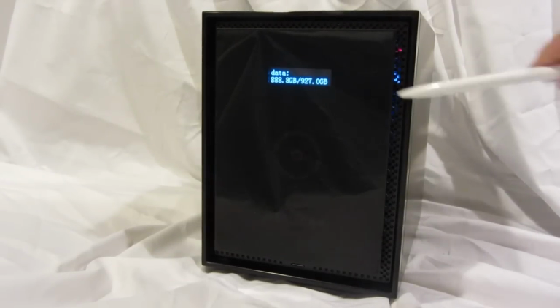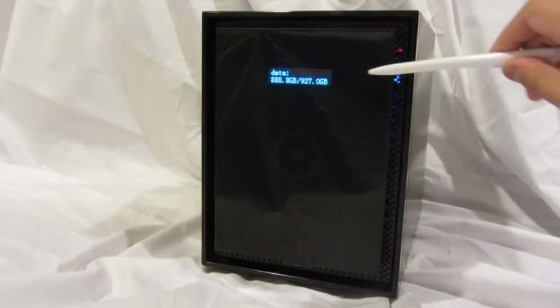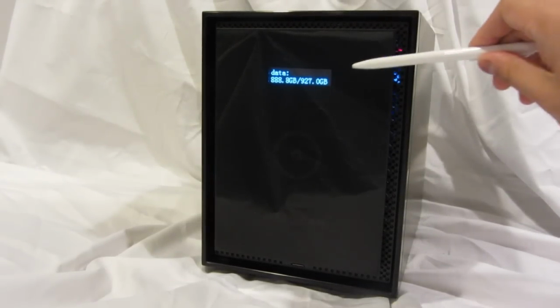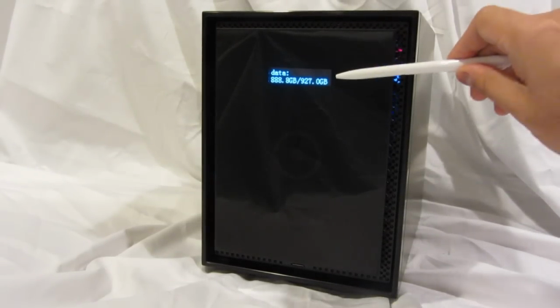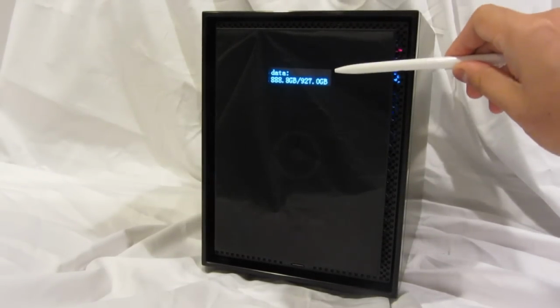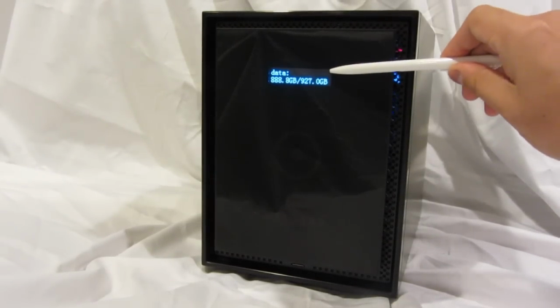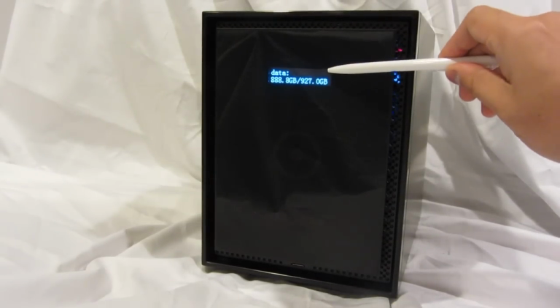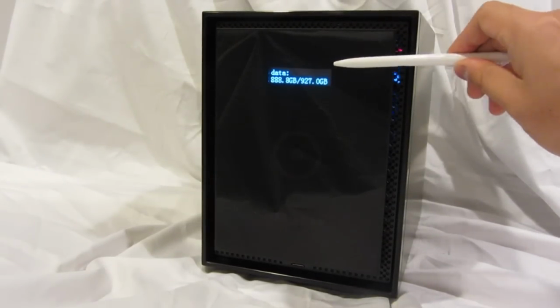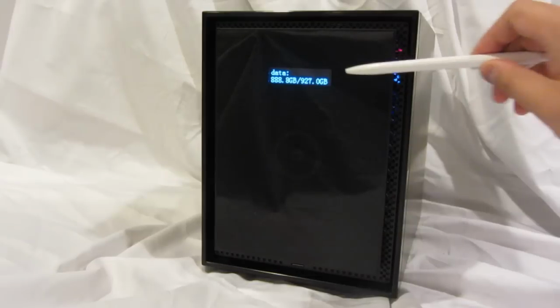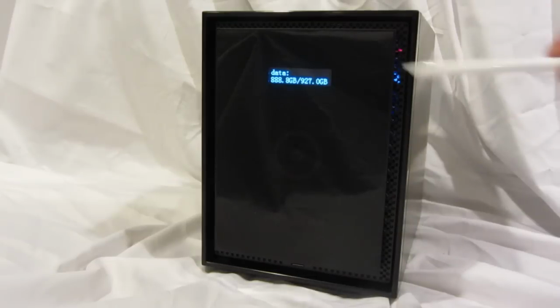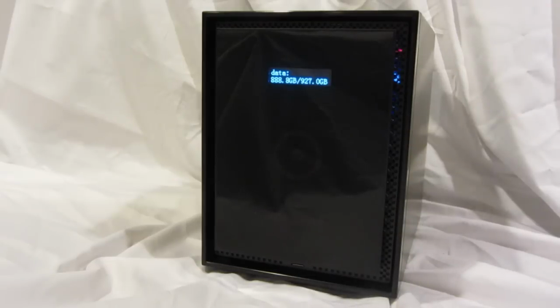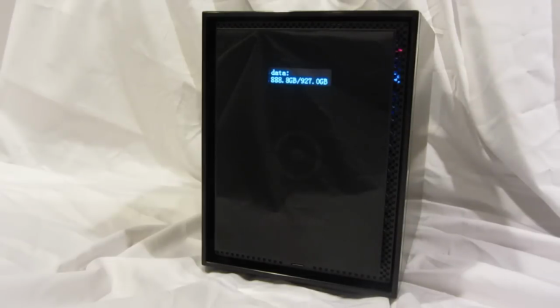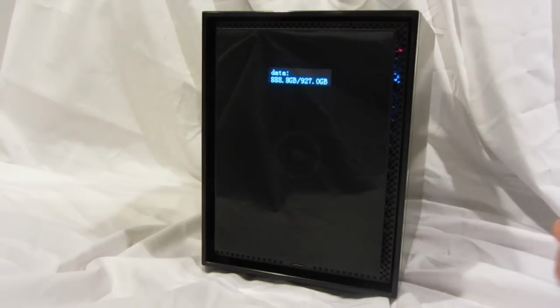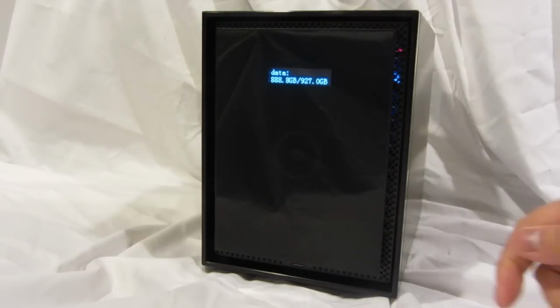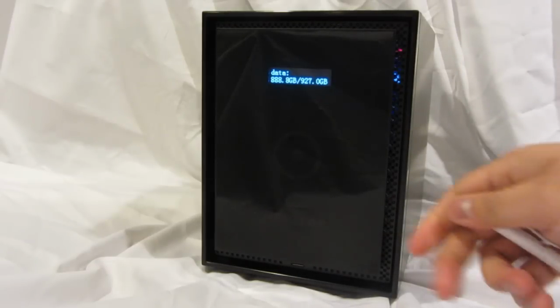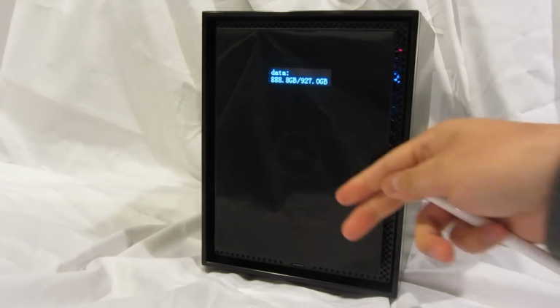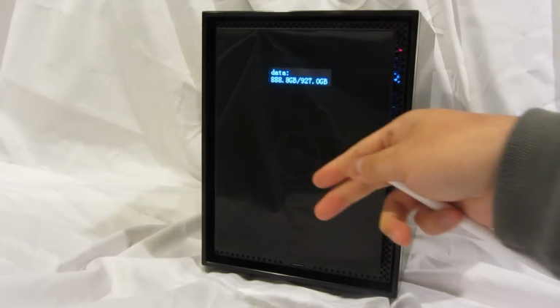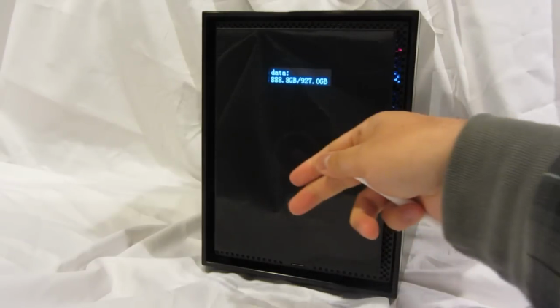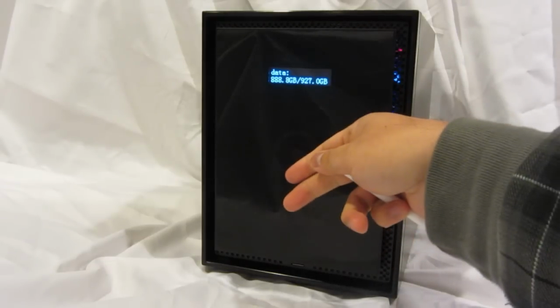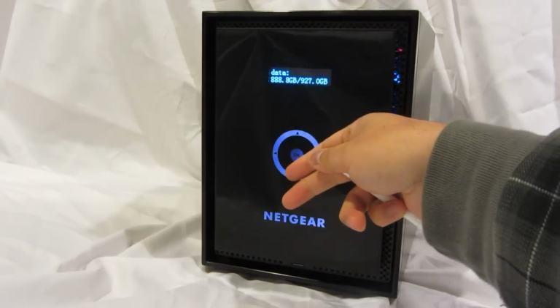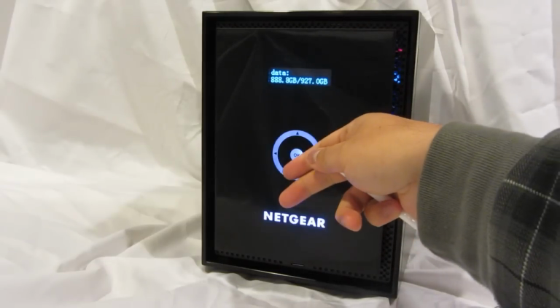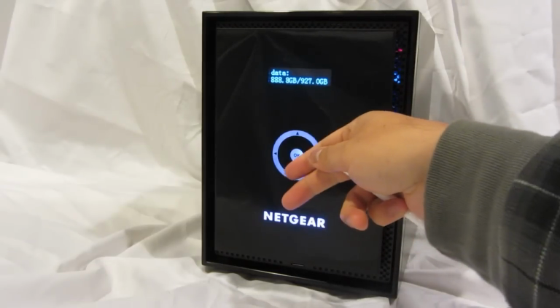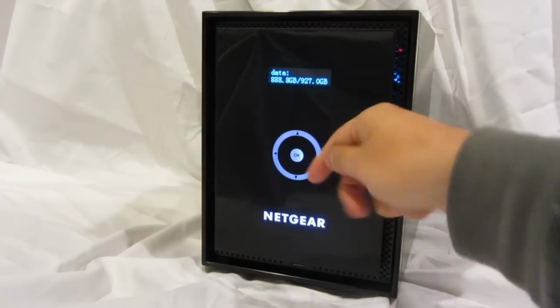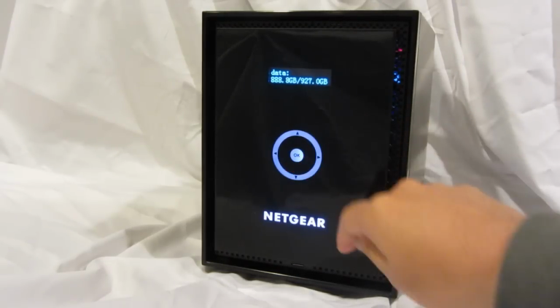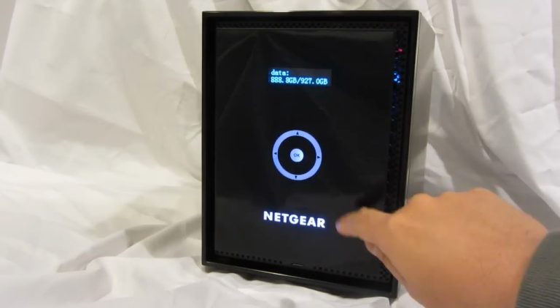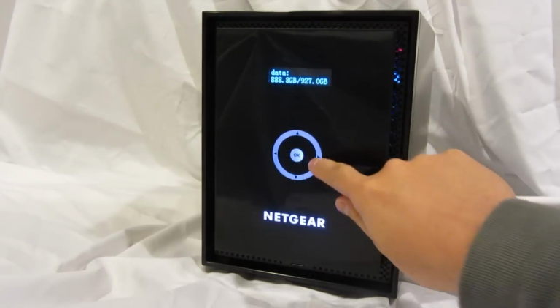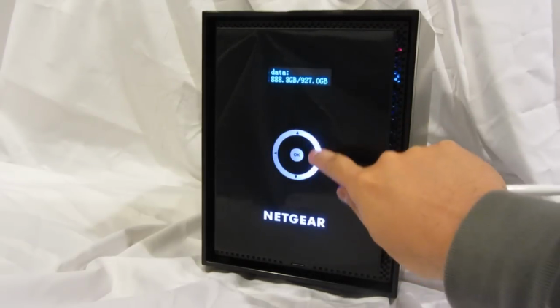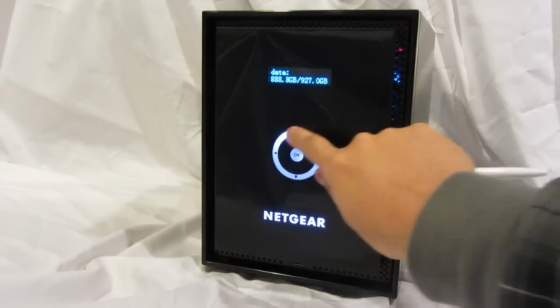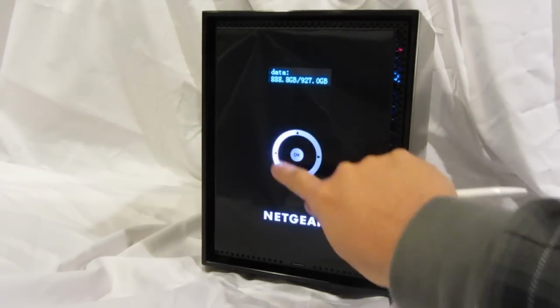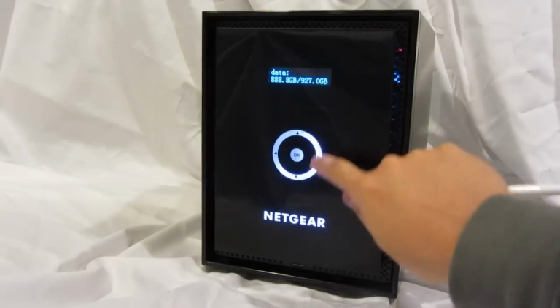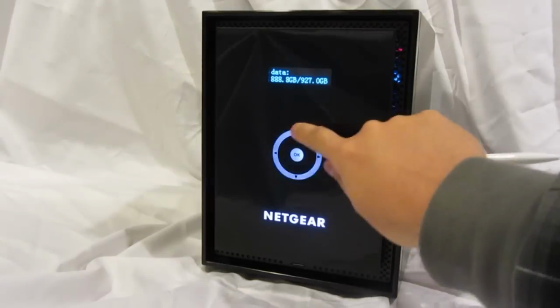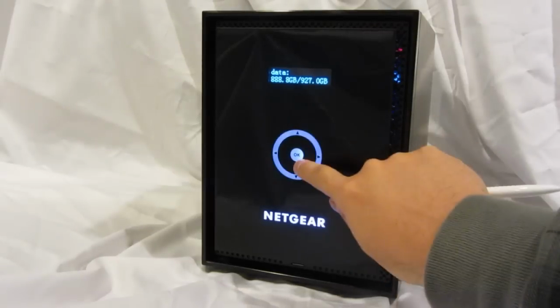There's a two-line LCD. There's also a proximity sensor which activates a touchscreen navigation button.